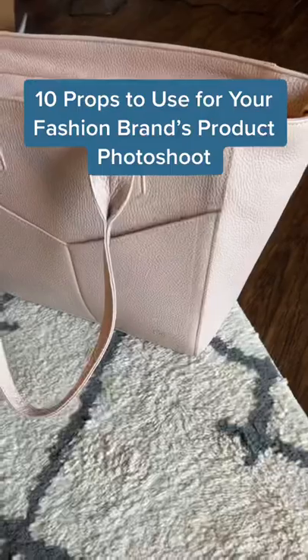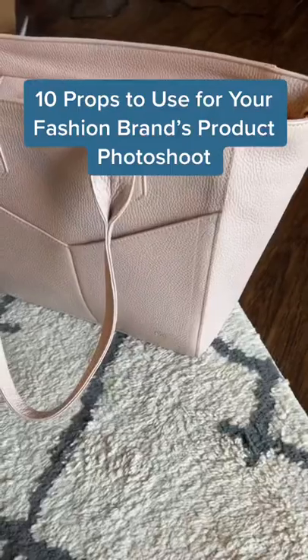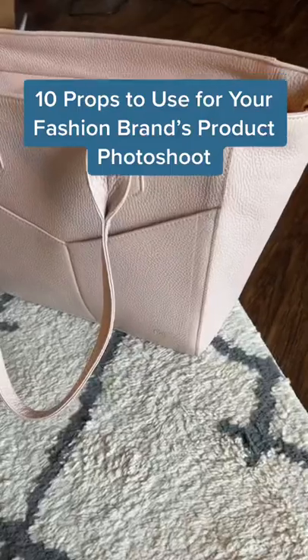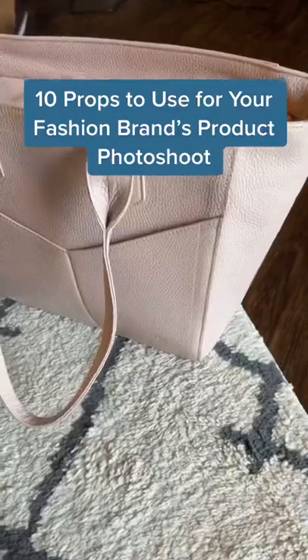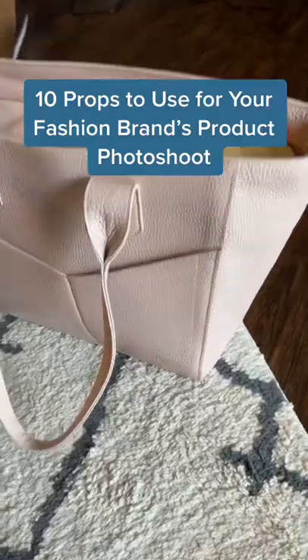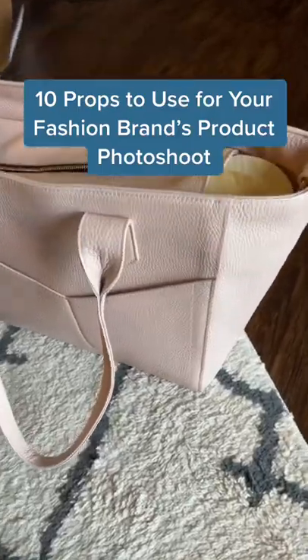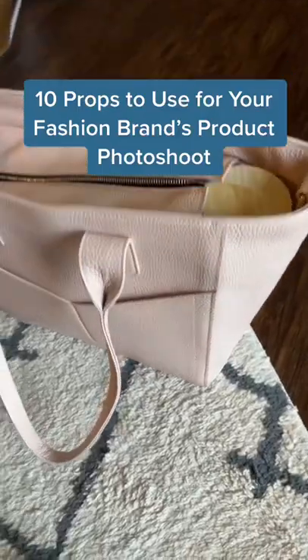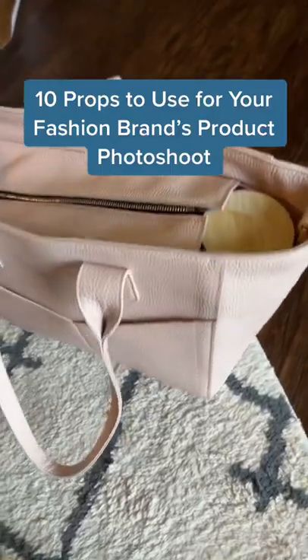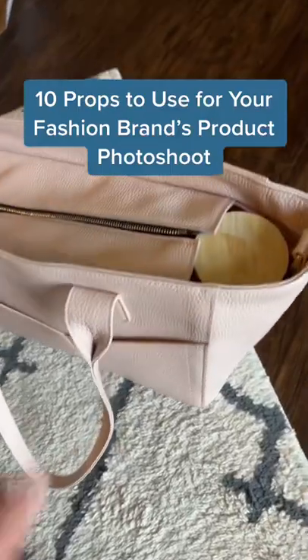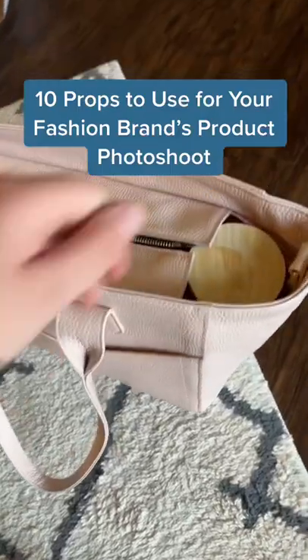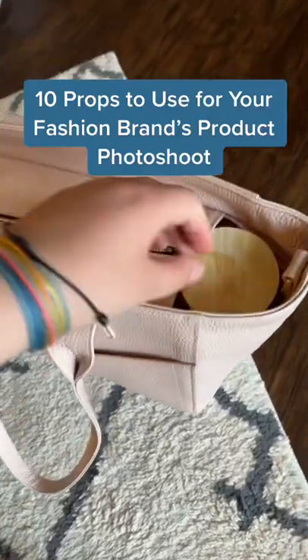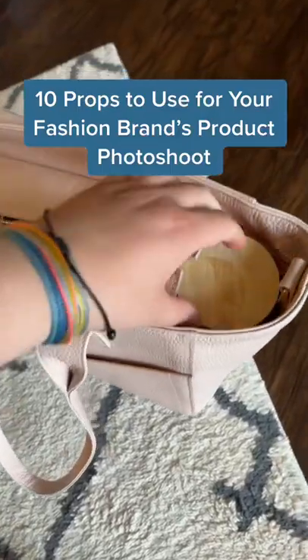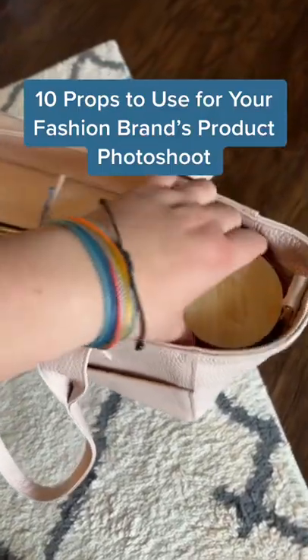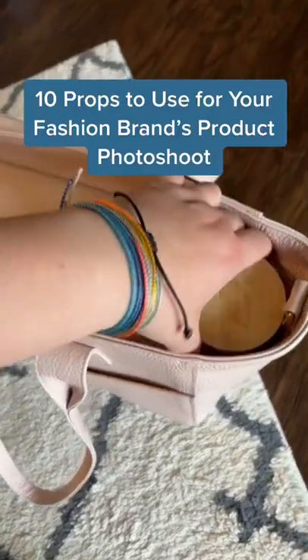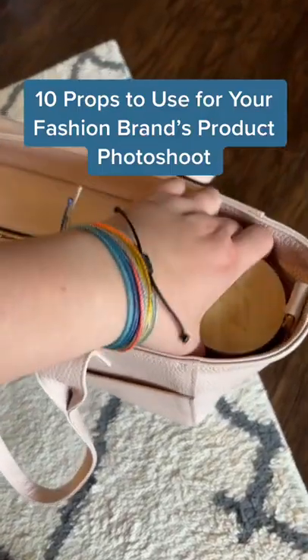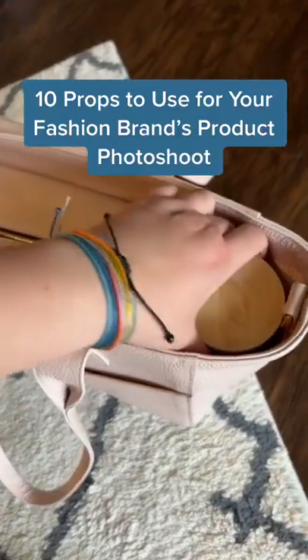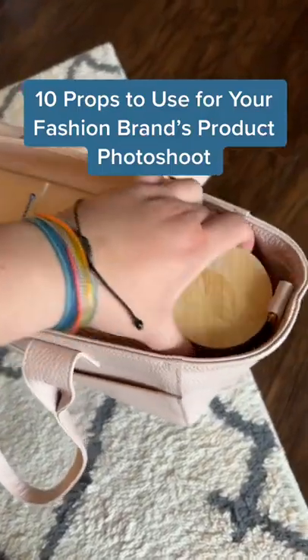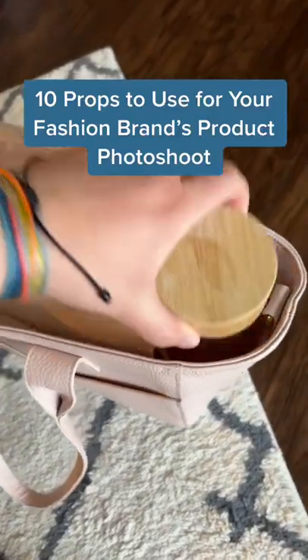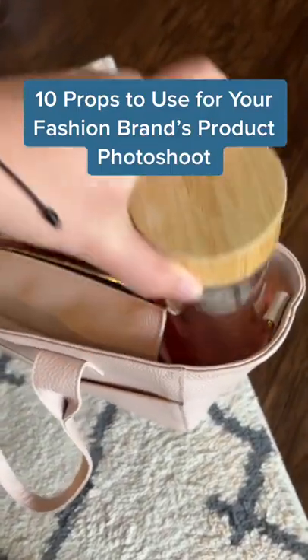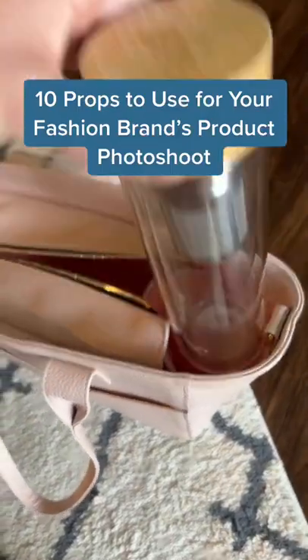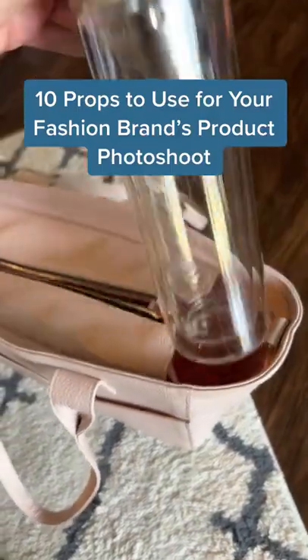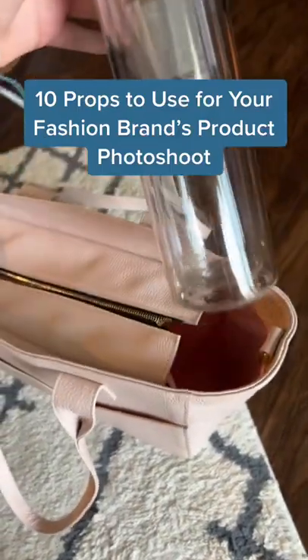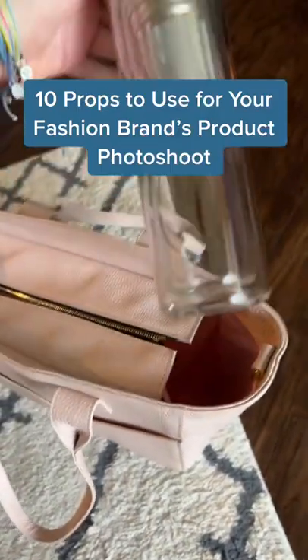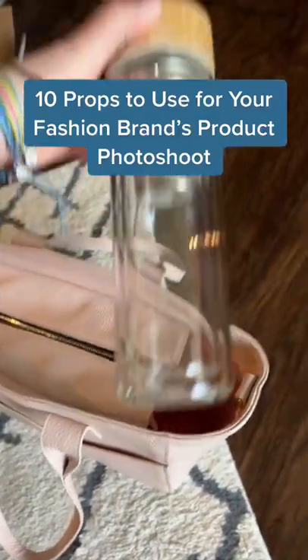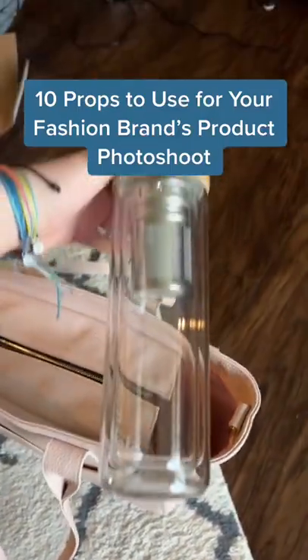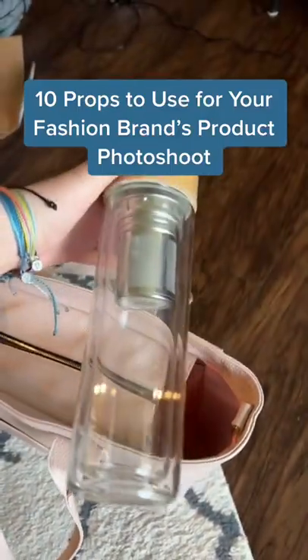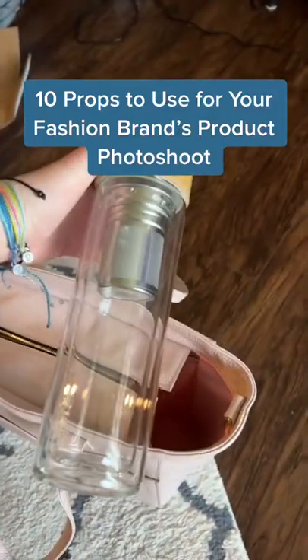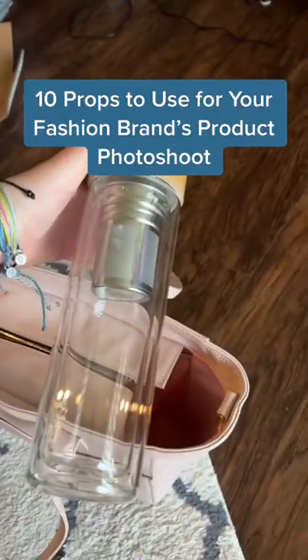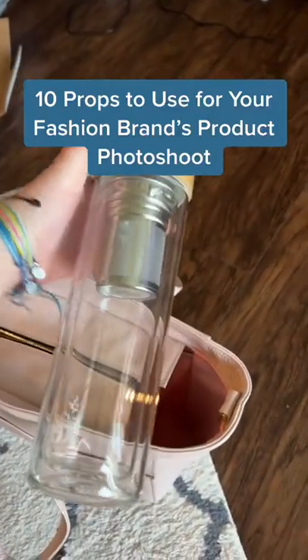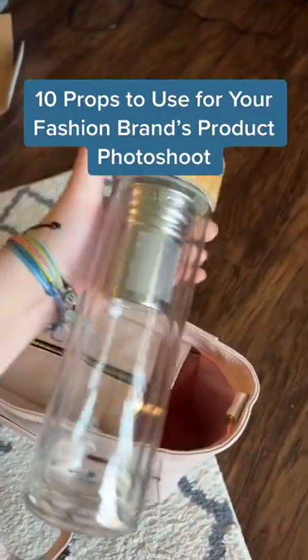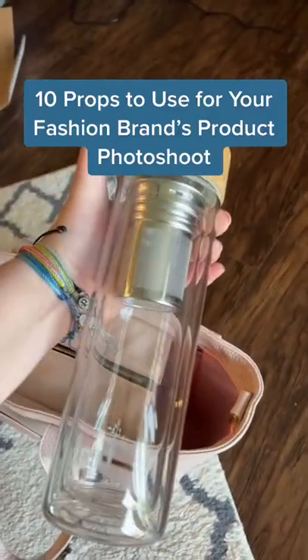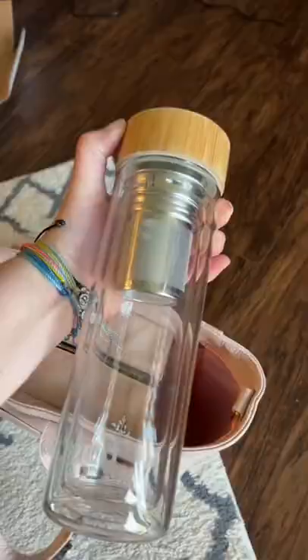10 props you need to have for your fashion brand's photo shoot. 1. Water bottles and travel mugs.